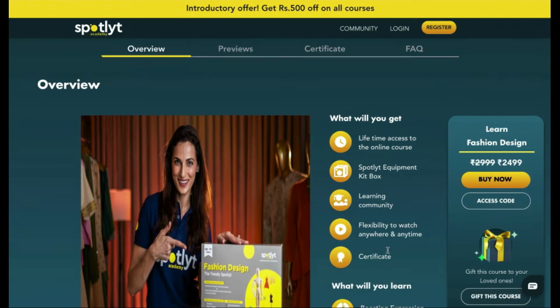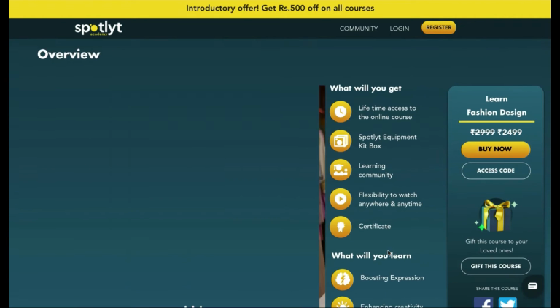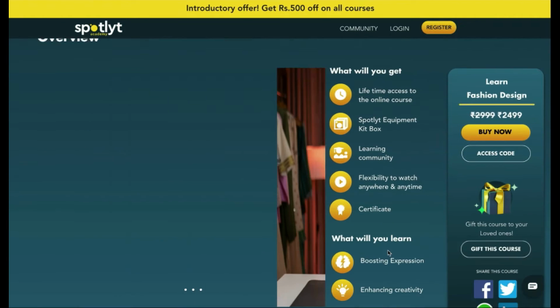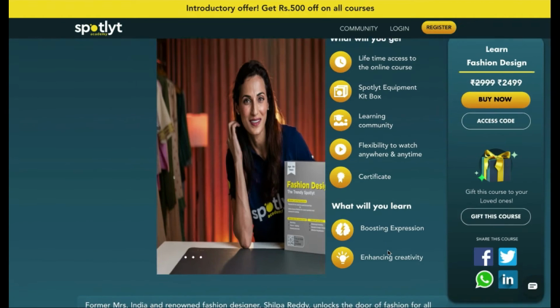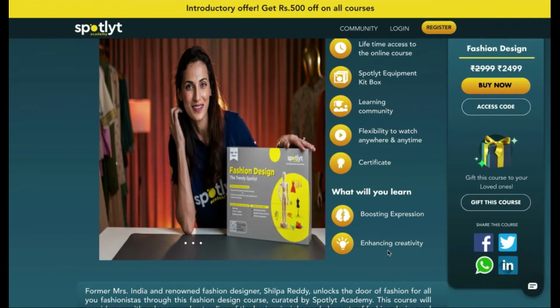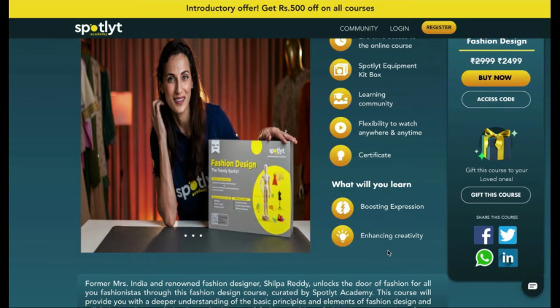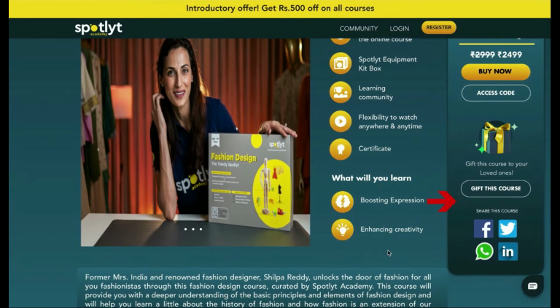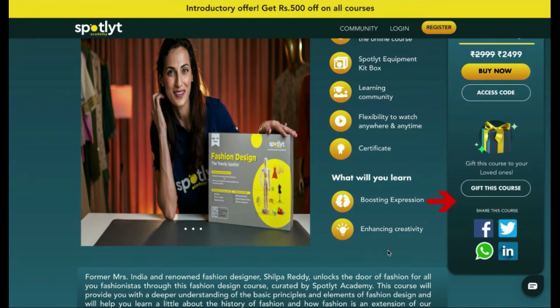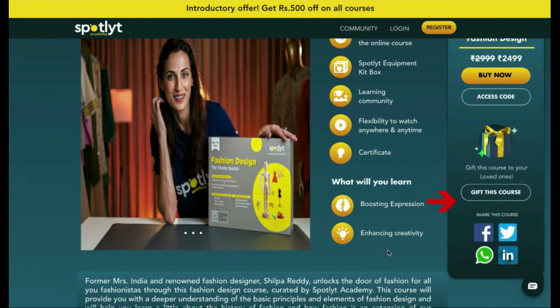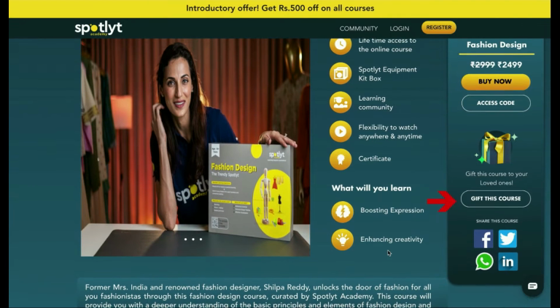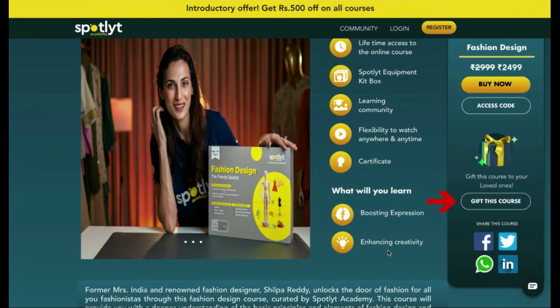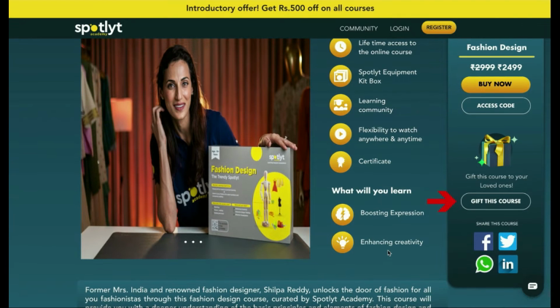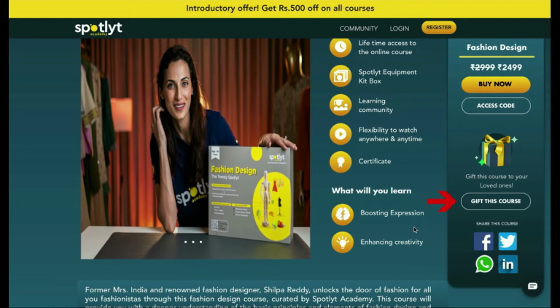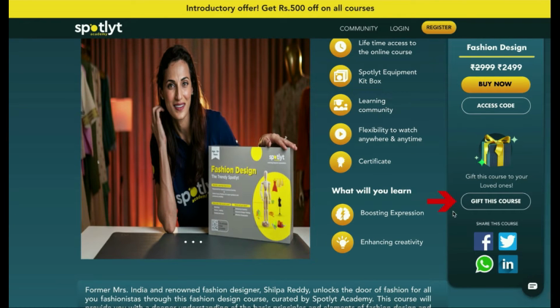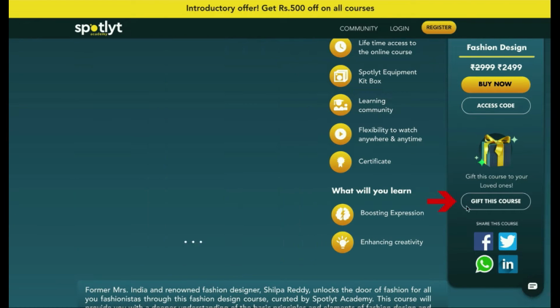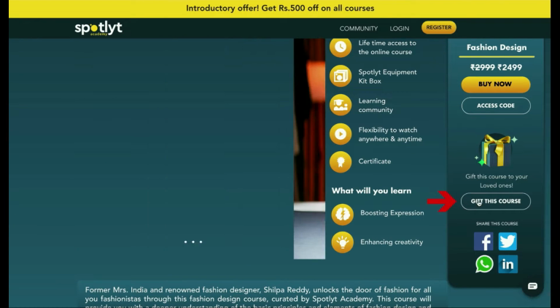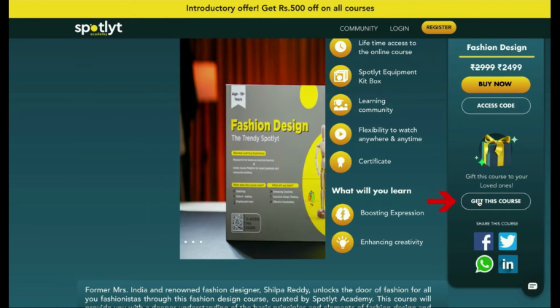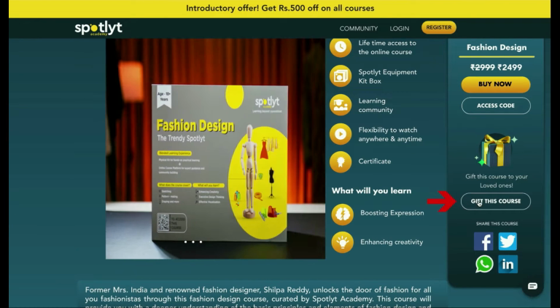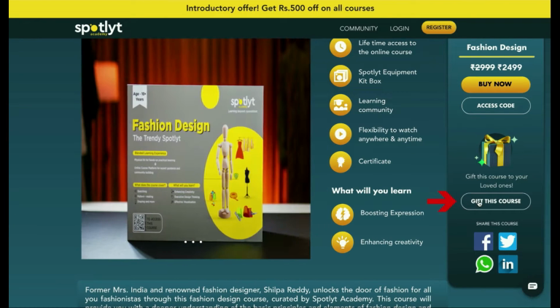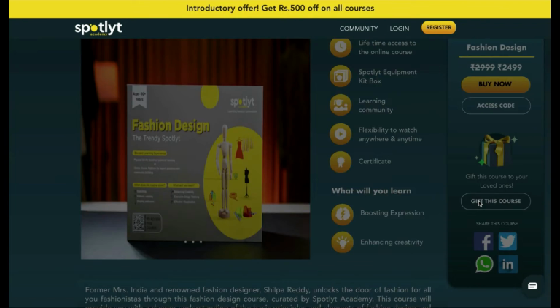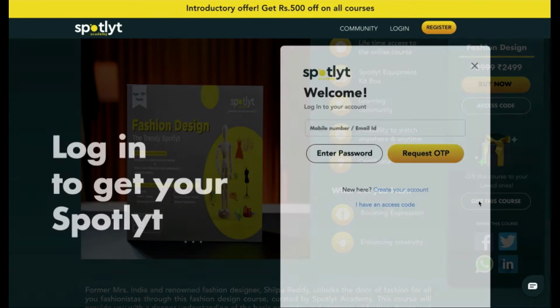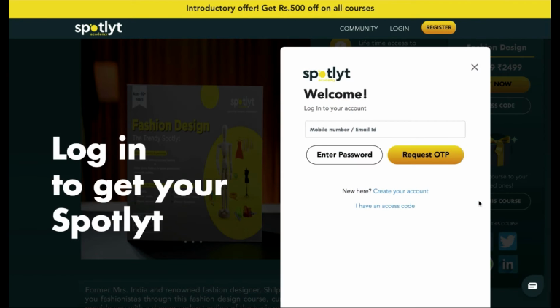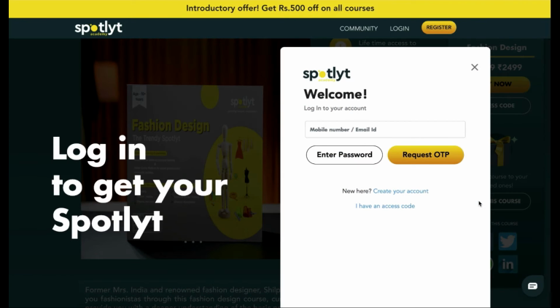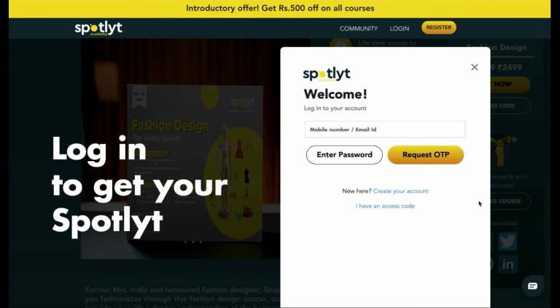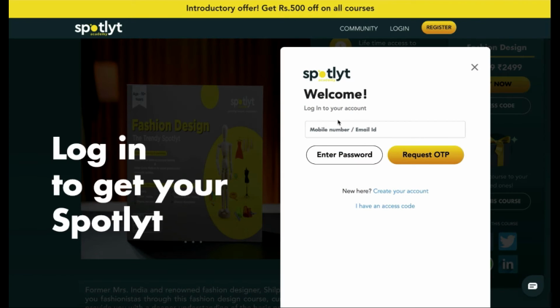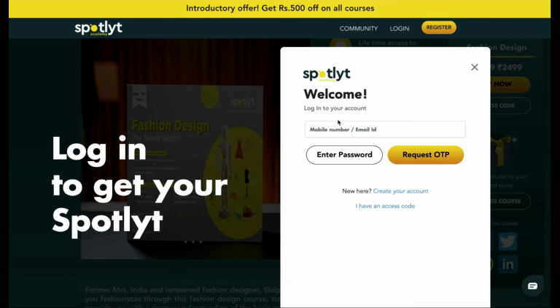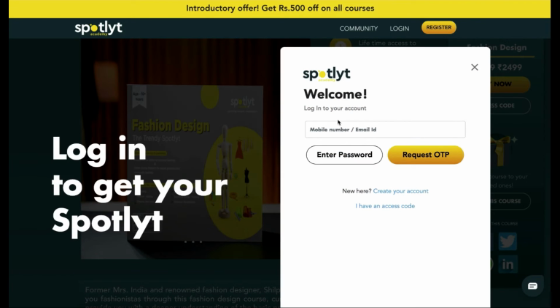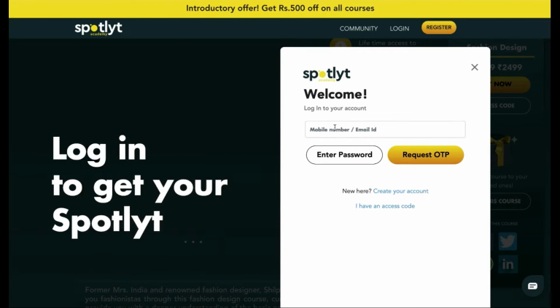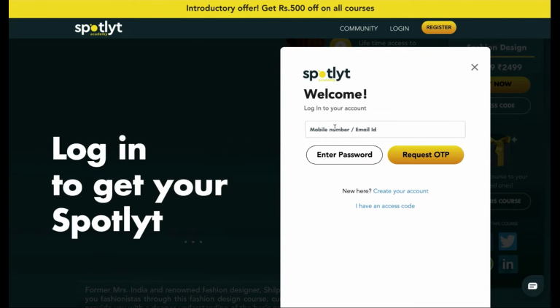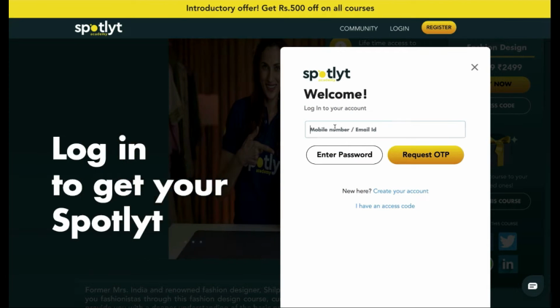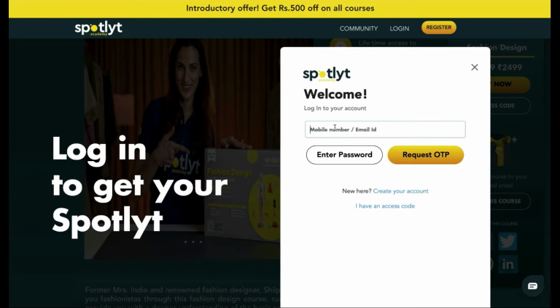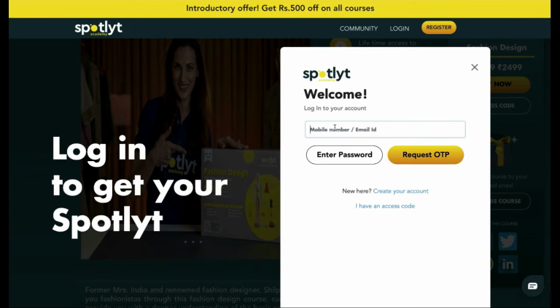Scroll to the bottom of the page and on the right hand side, you'll find a 'Gift This Course' option.